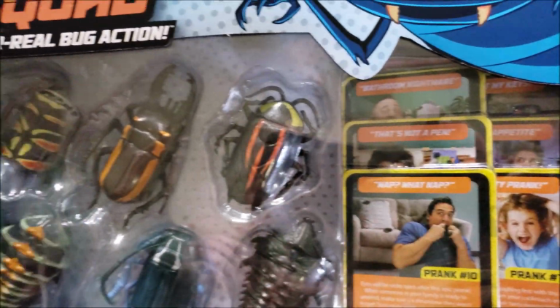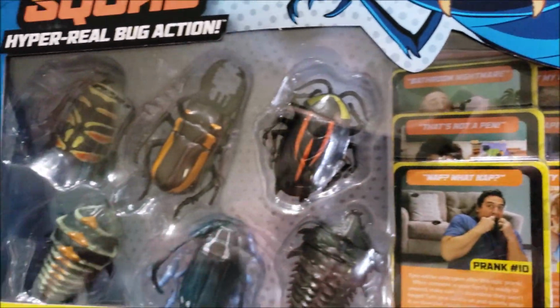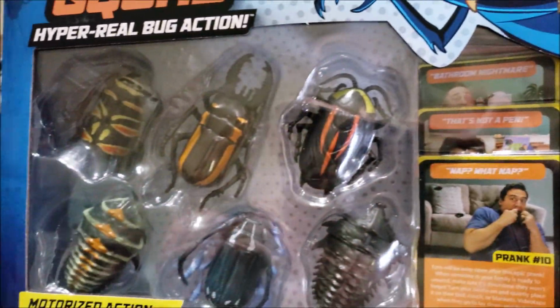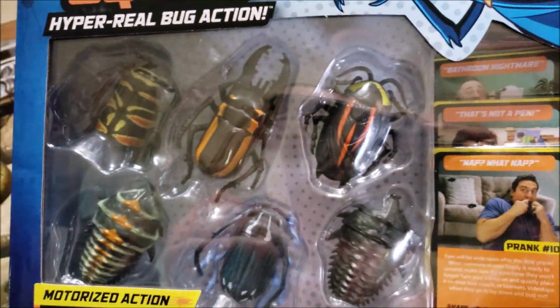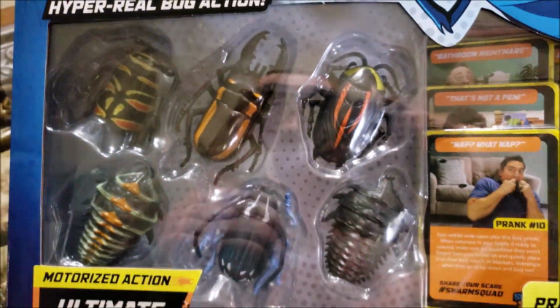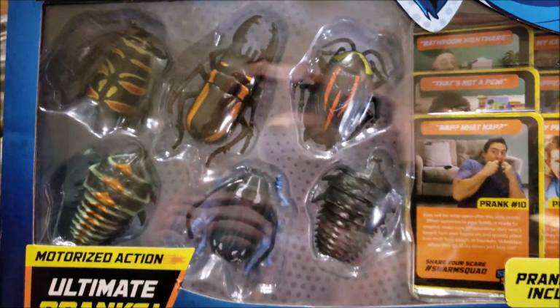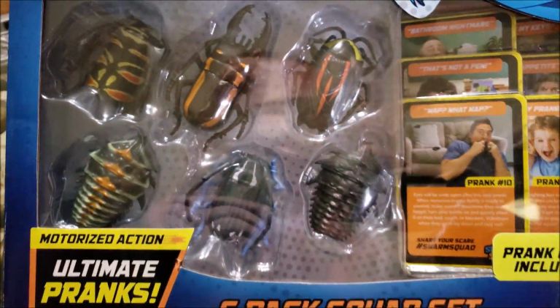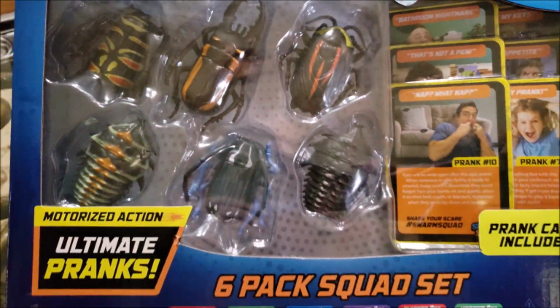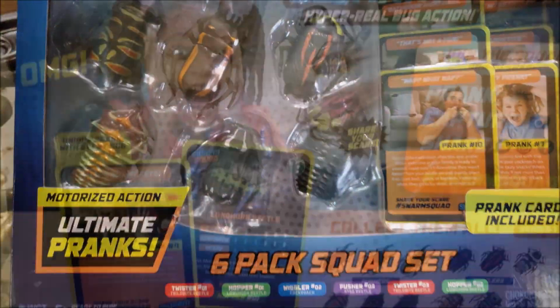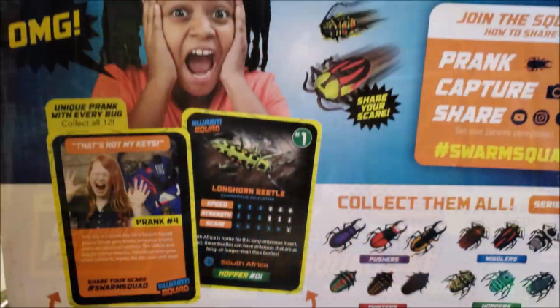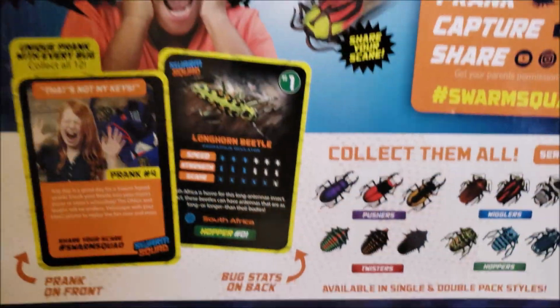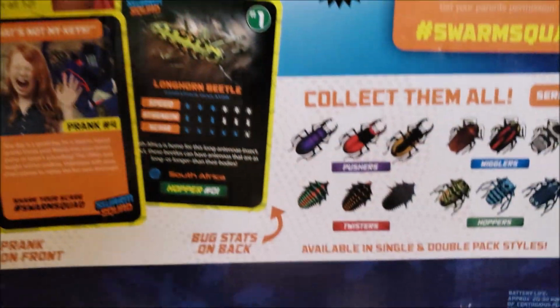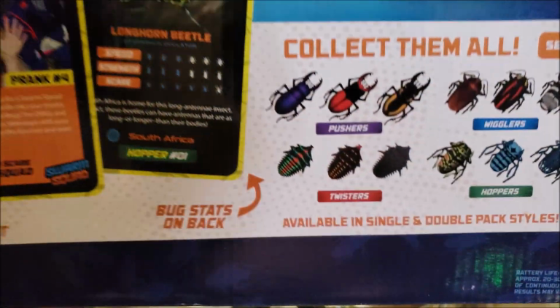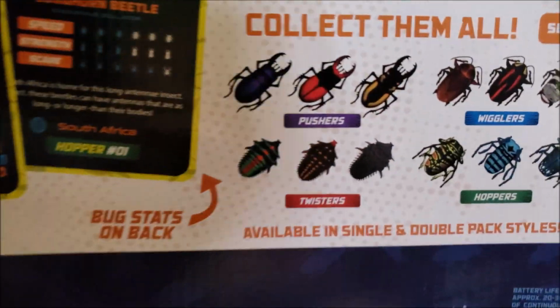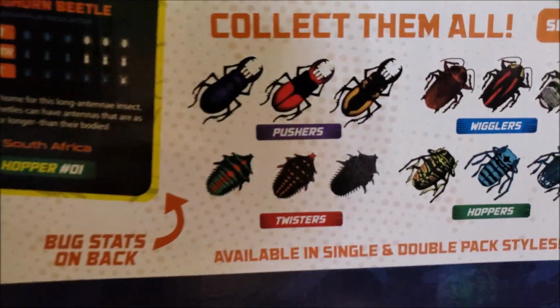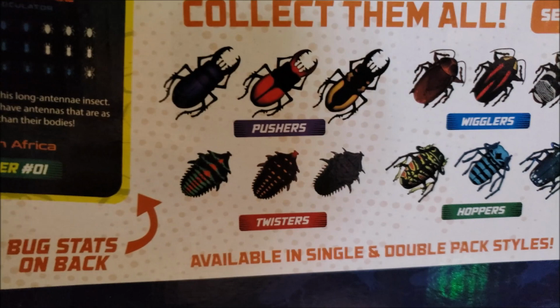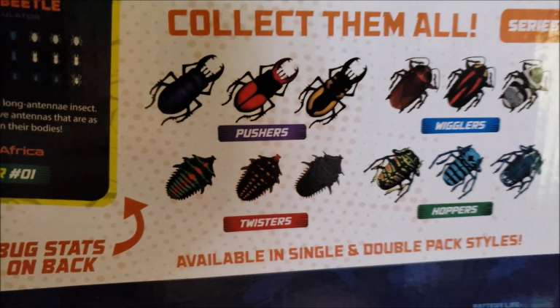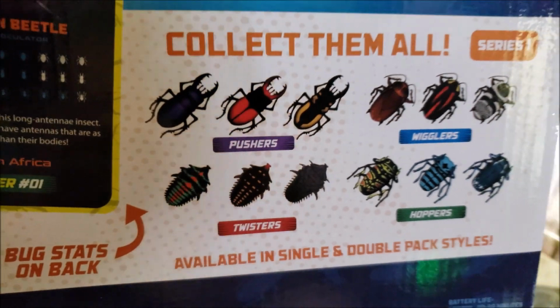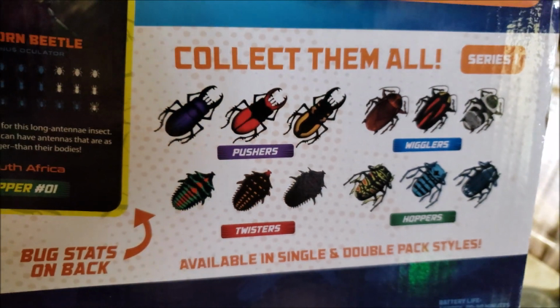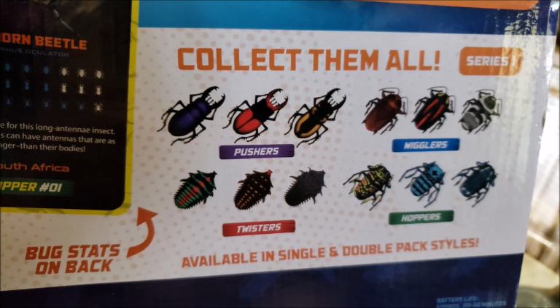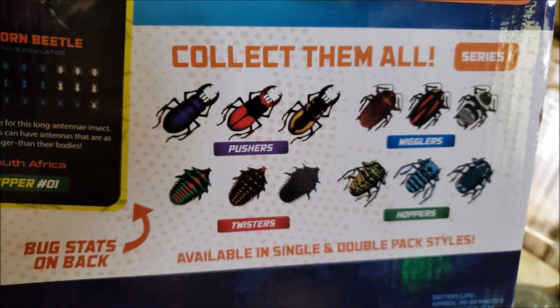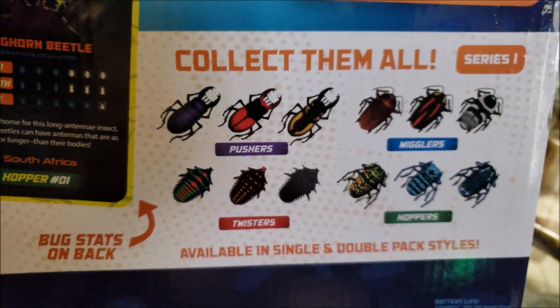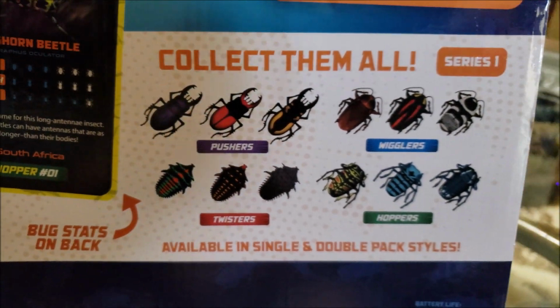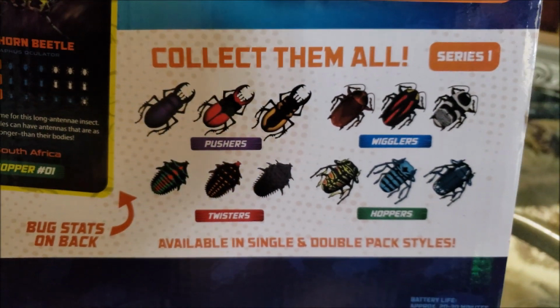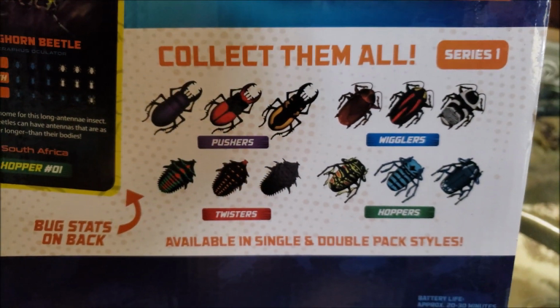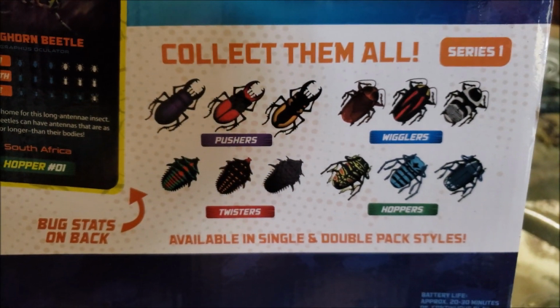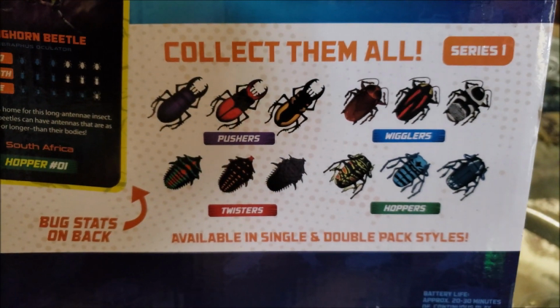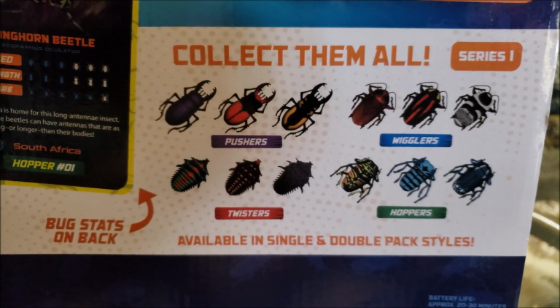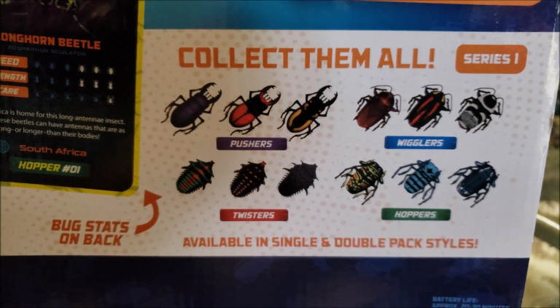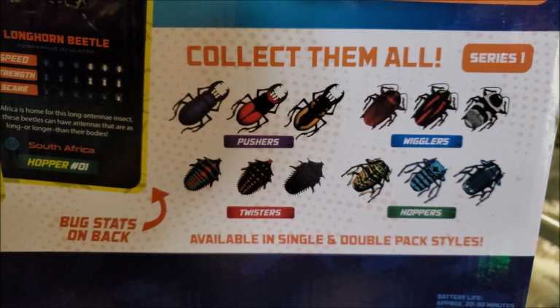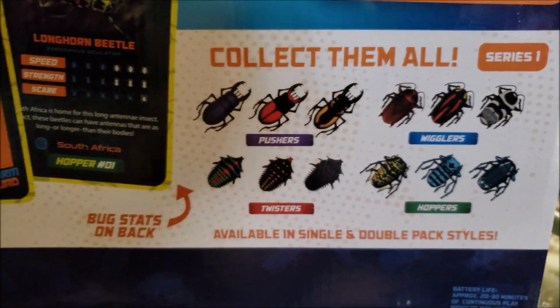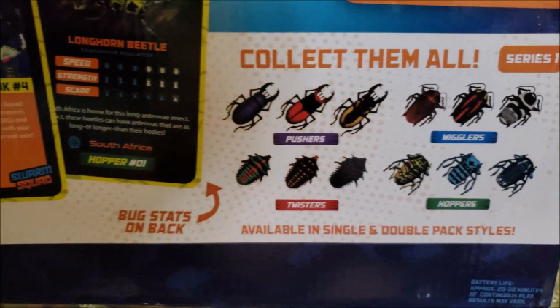And then you got these cool little bugs. These are all the different types of bugs that there are. There's pushers, there's wigglers, there's twisters, and hoppers.